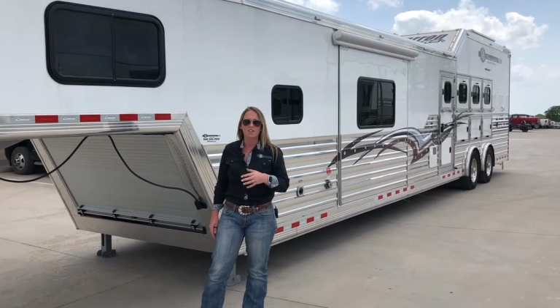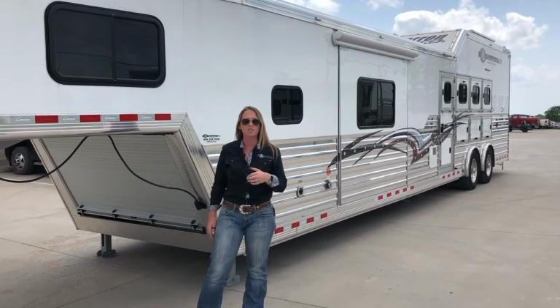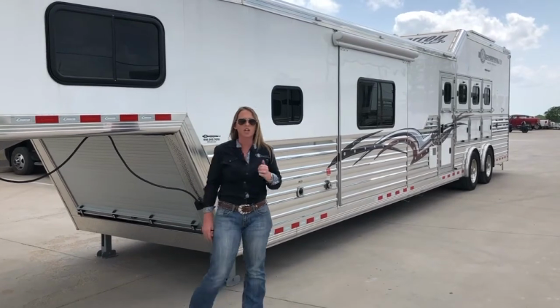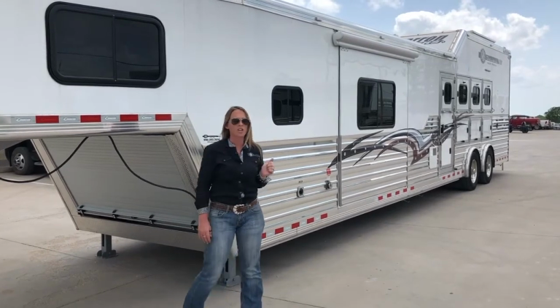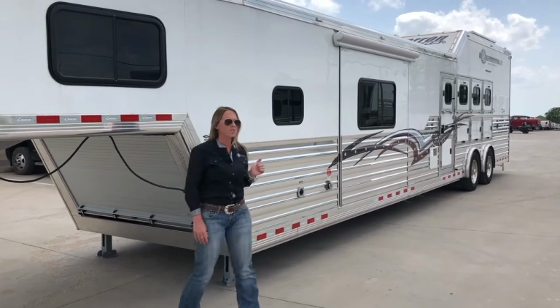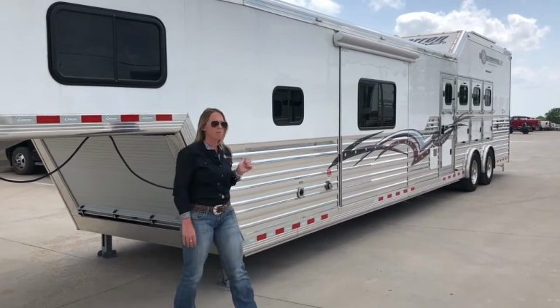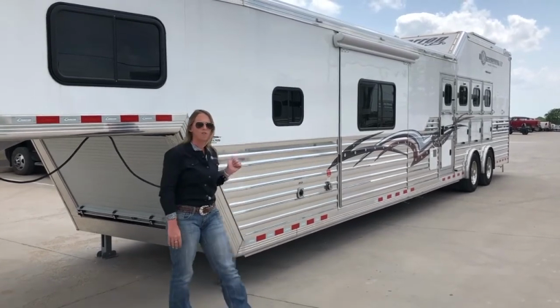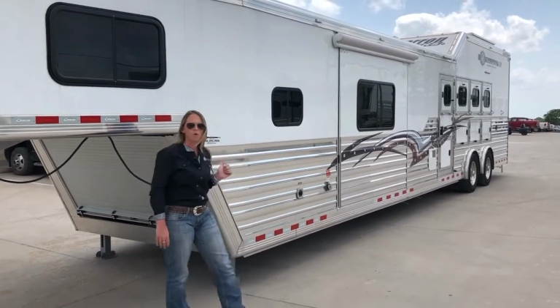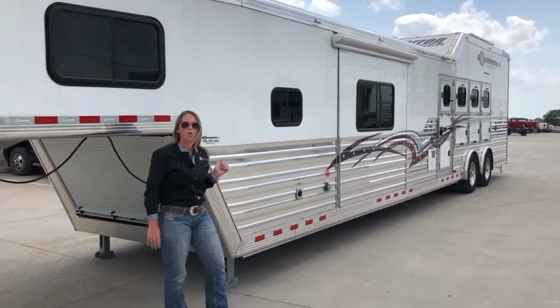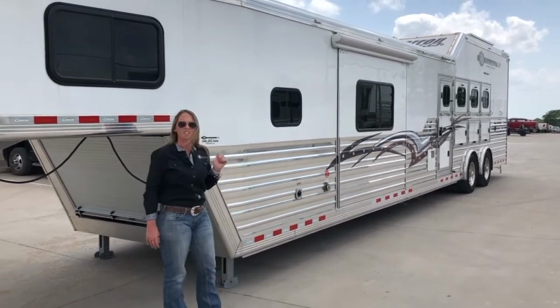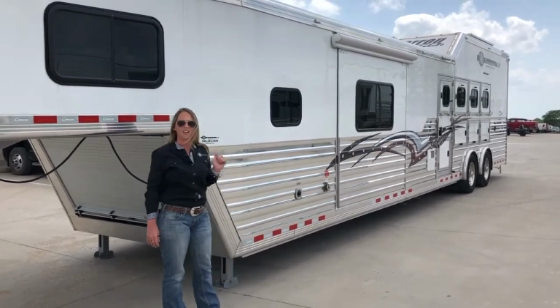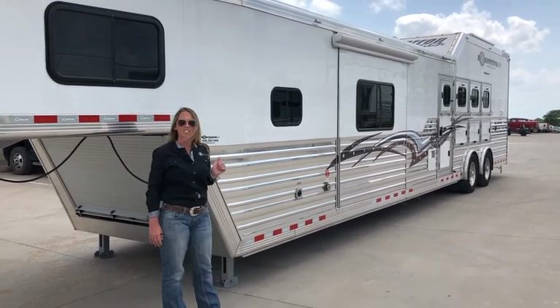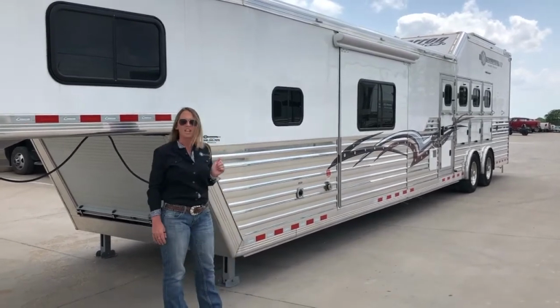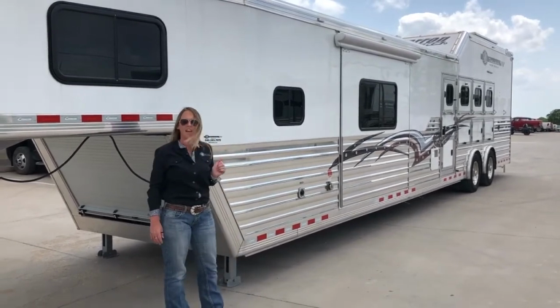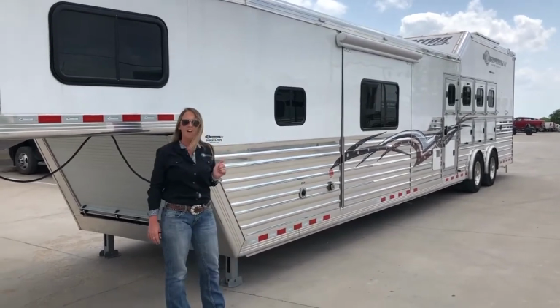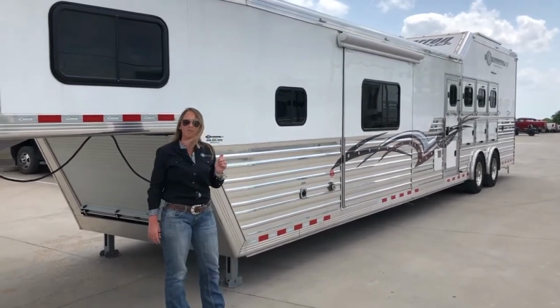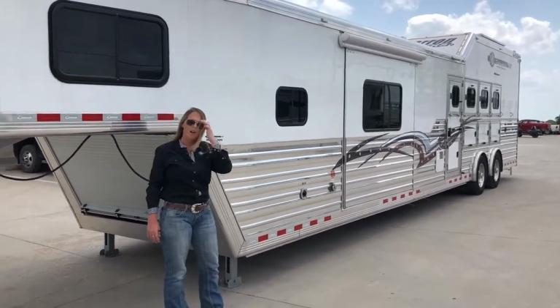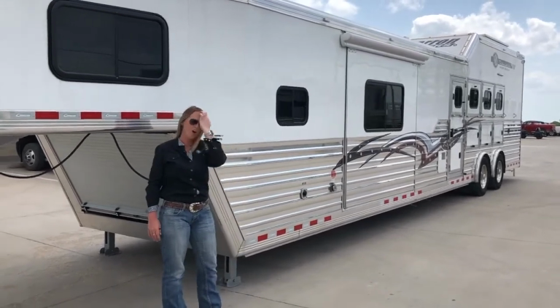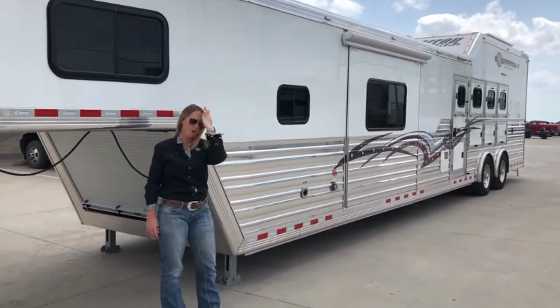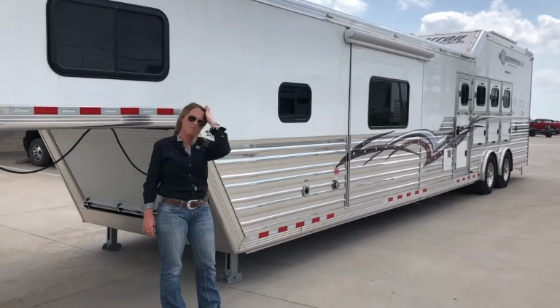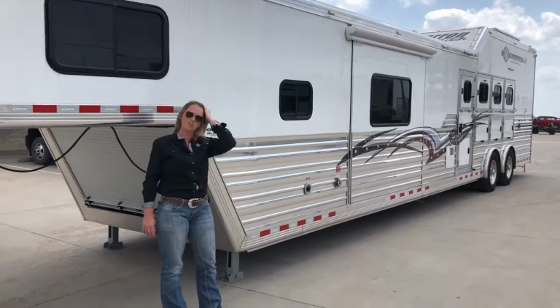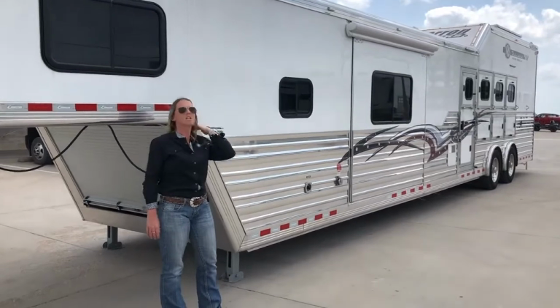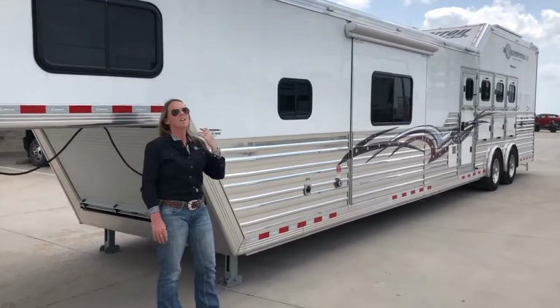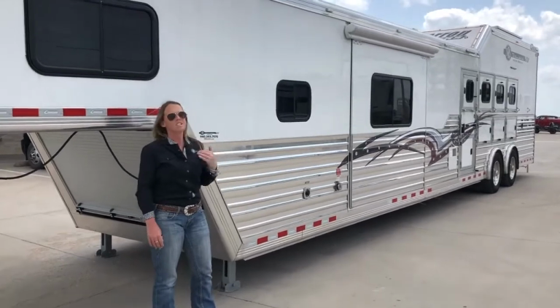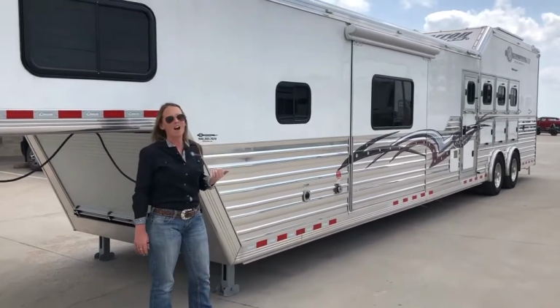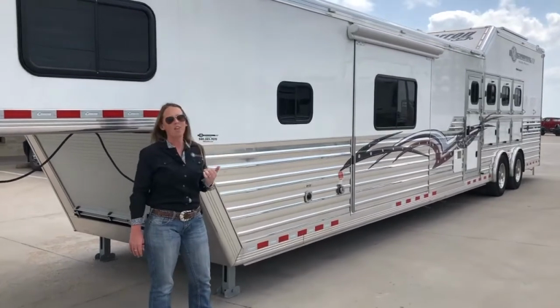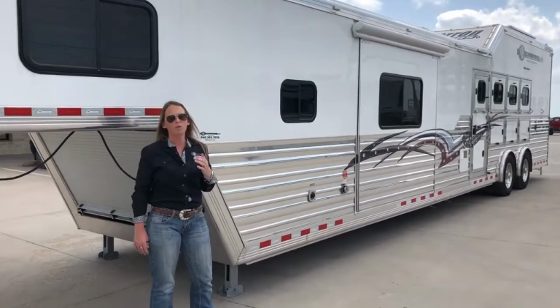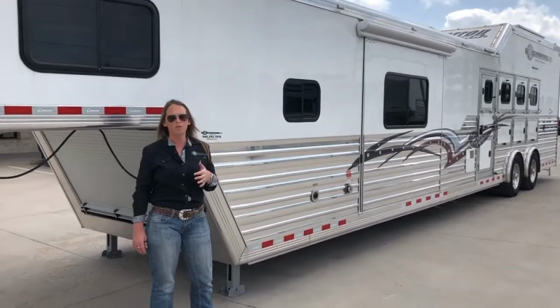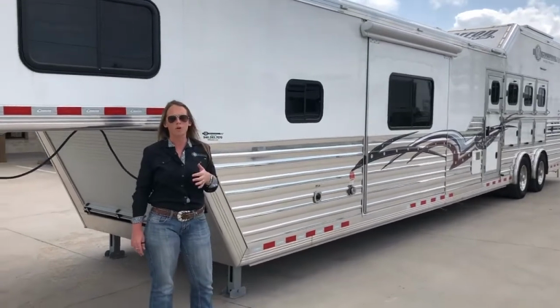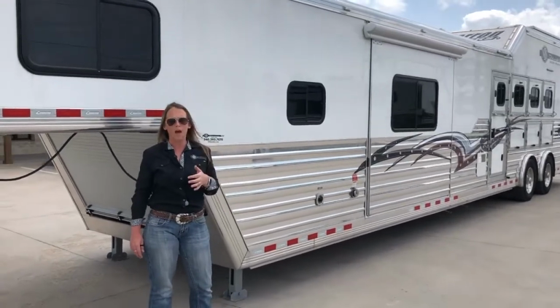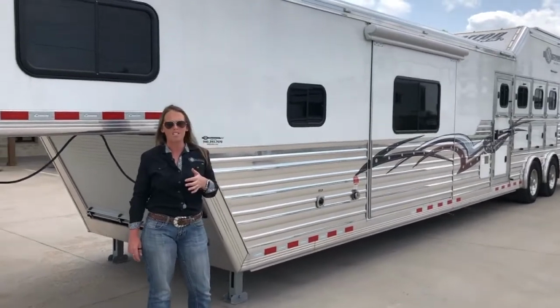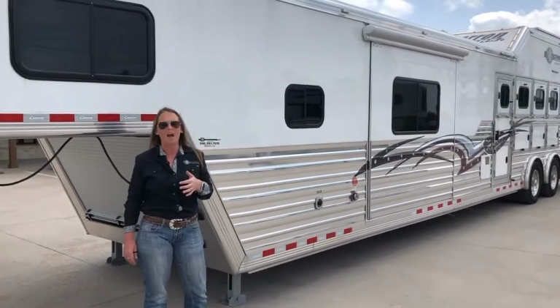This trailer here is going to be a full horse, 17 and a half foot, Outlaw conversion, side load with a full back tack.